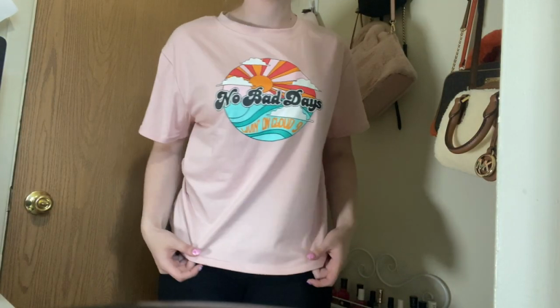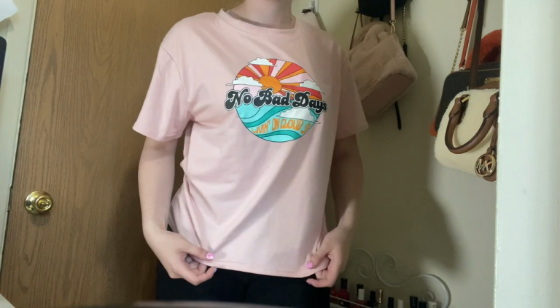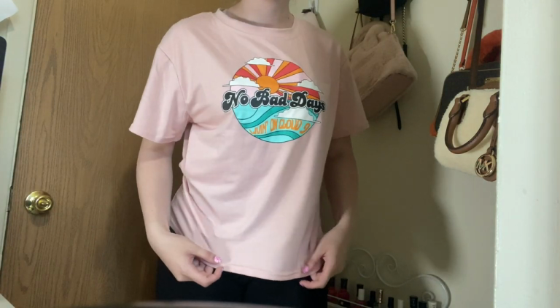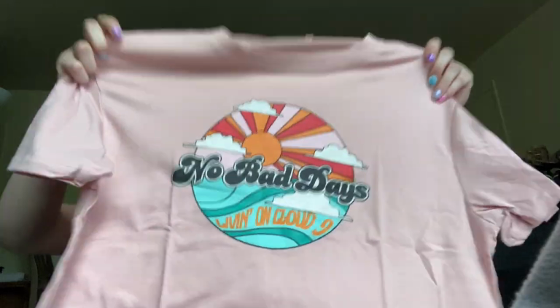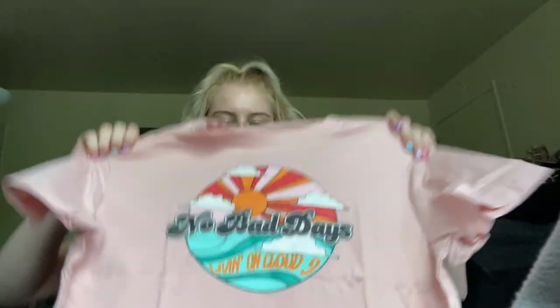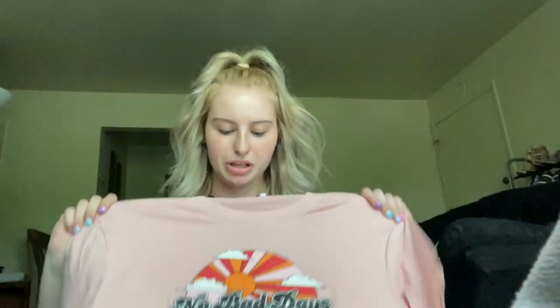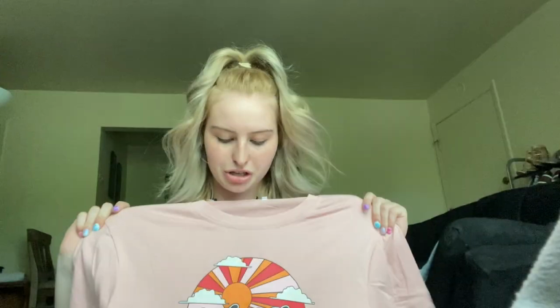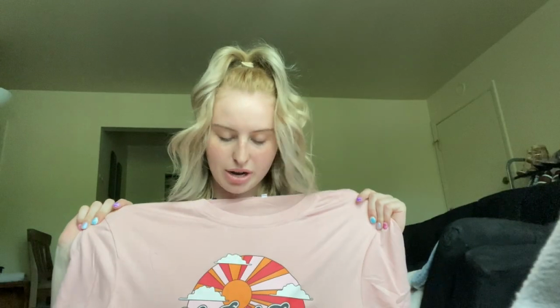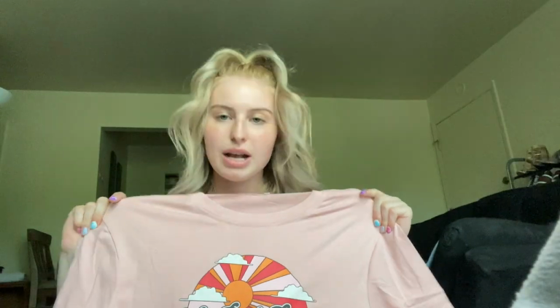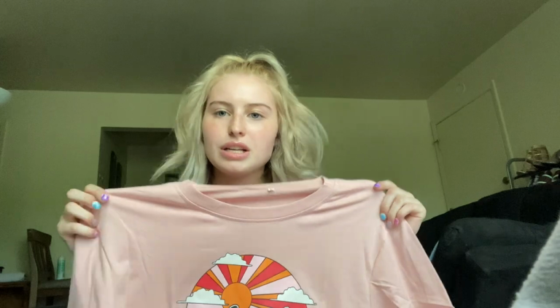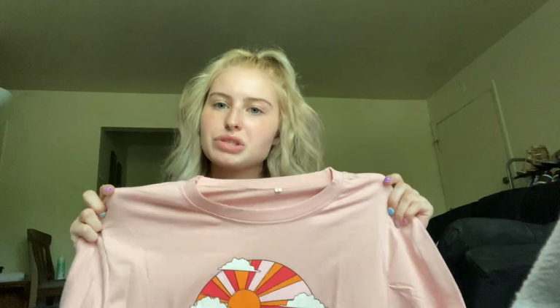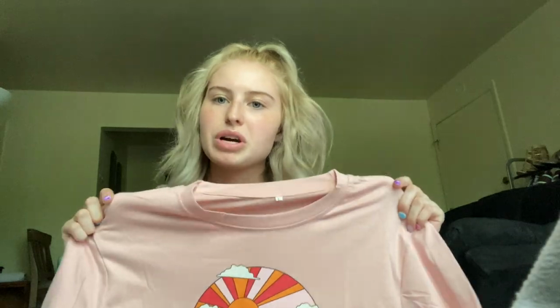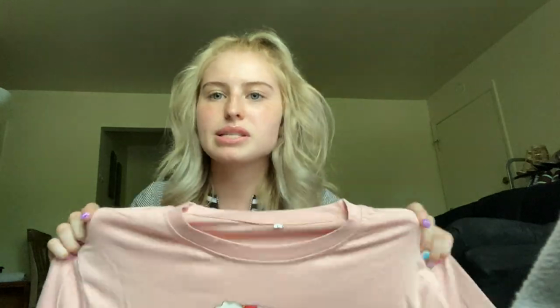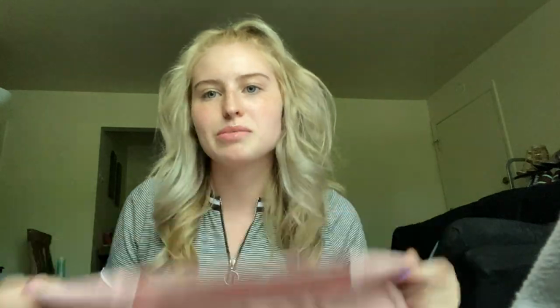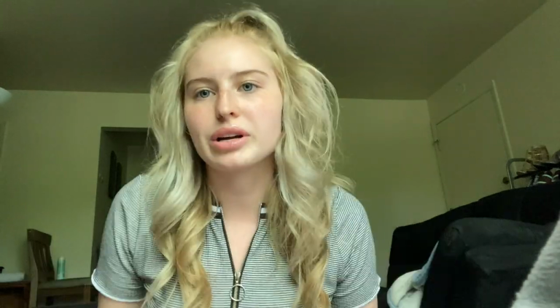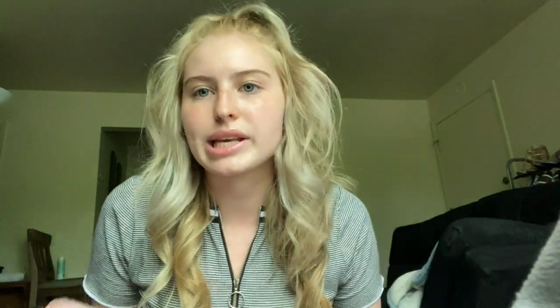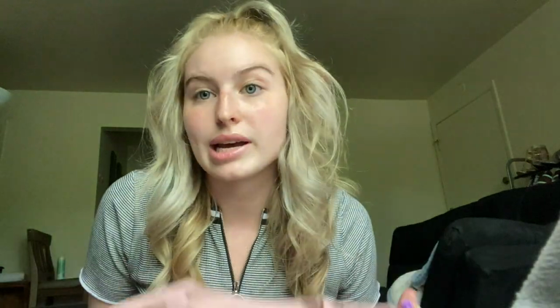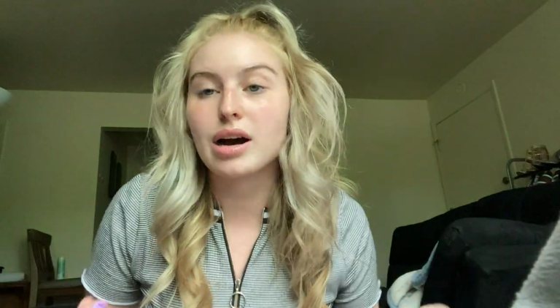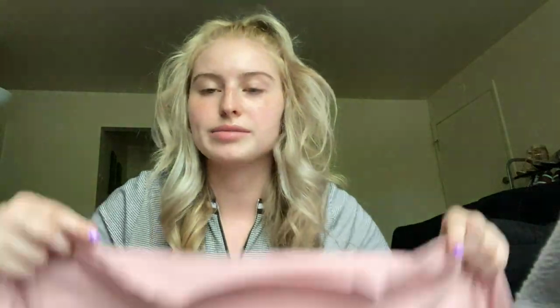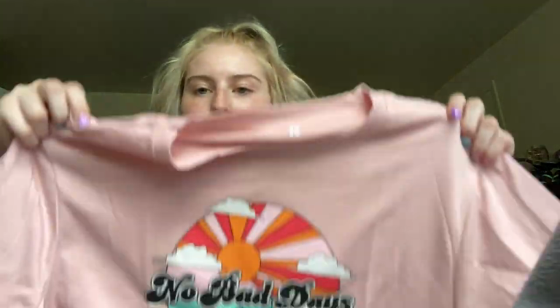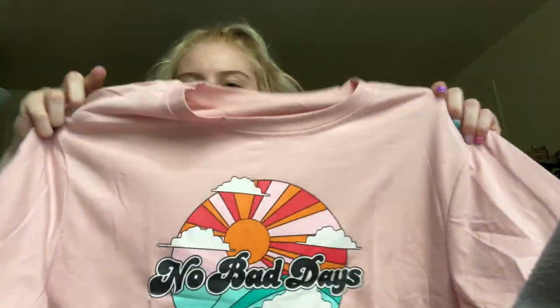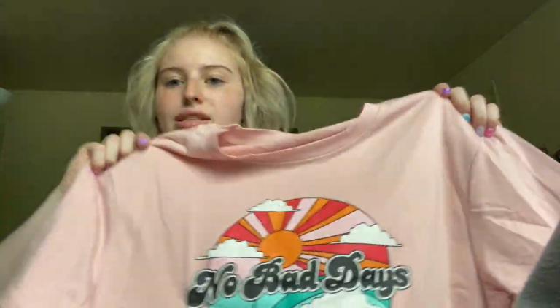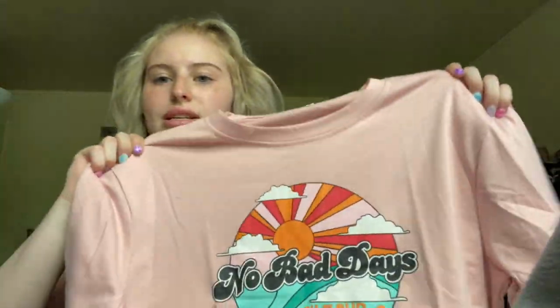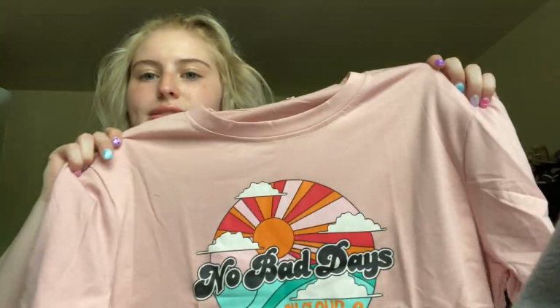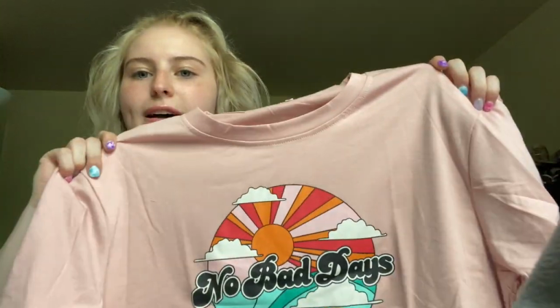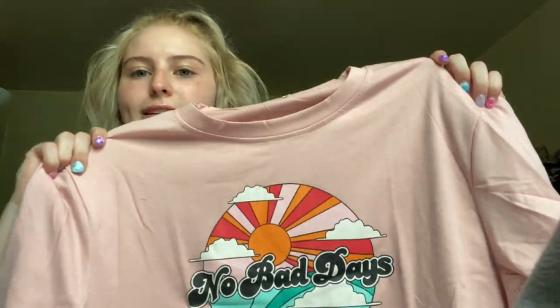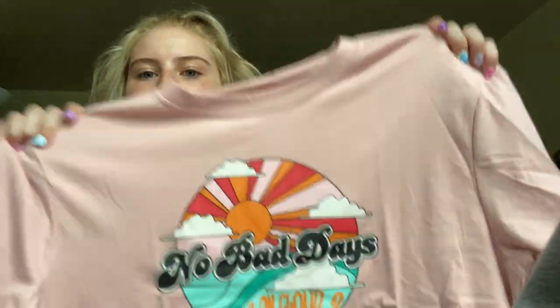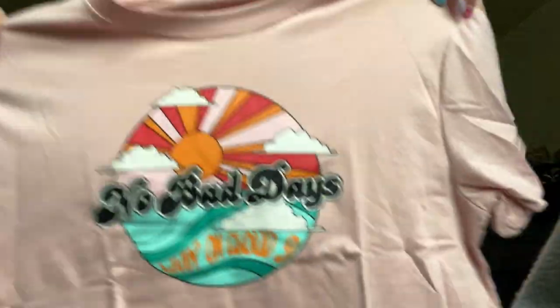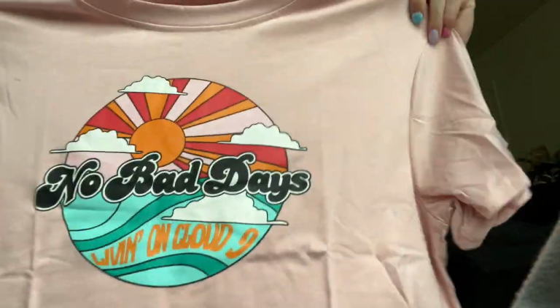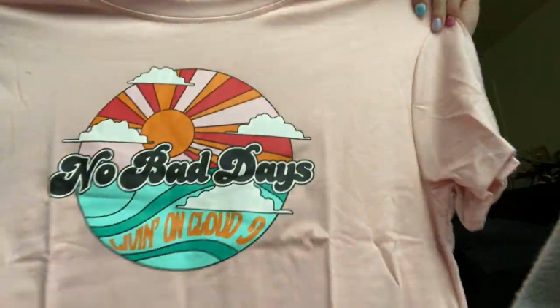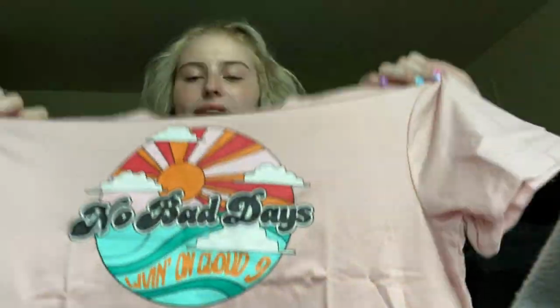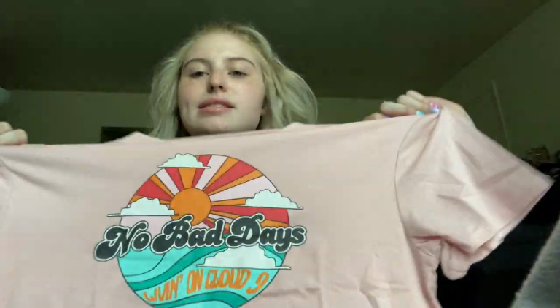Then I got this big t-shirt — it's like a sleeping shirt. I just wanted some more comfy shirts like this. It says 'No Bad Days' because we ain't got no bad days.